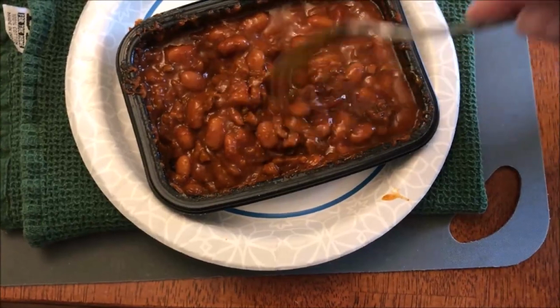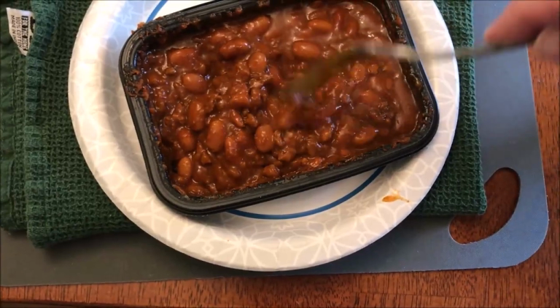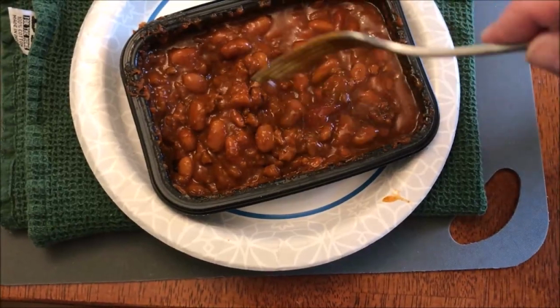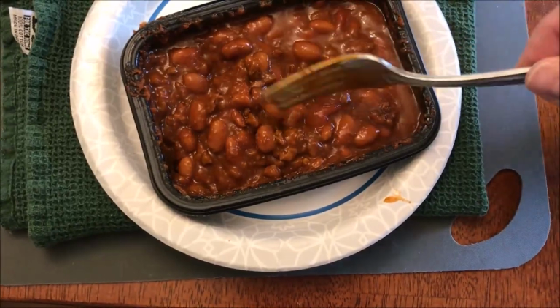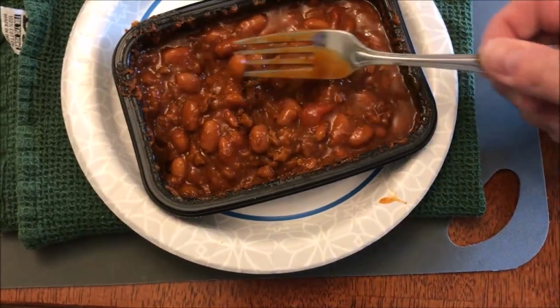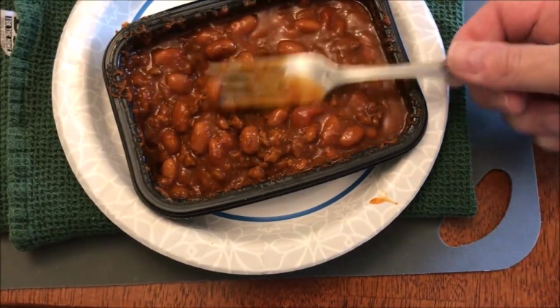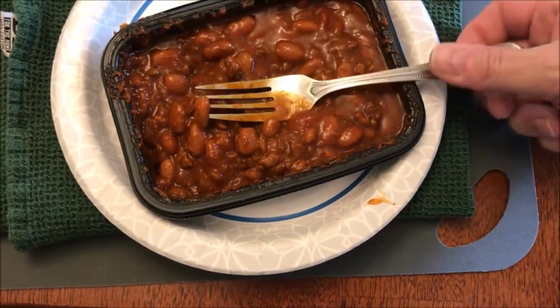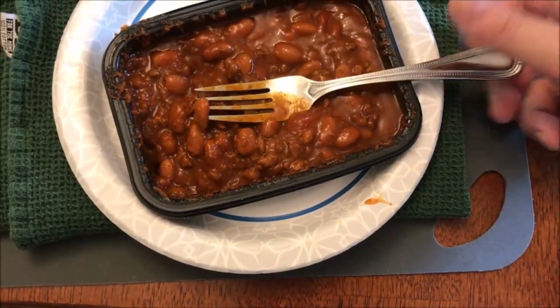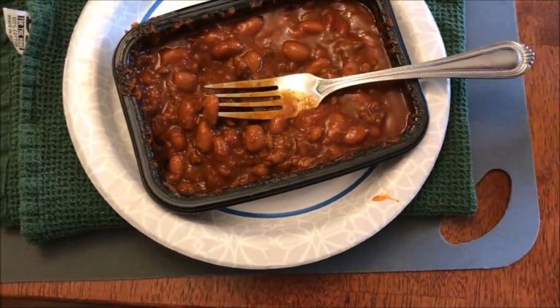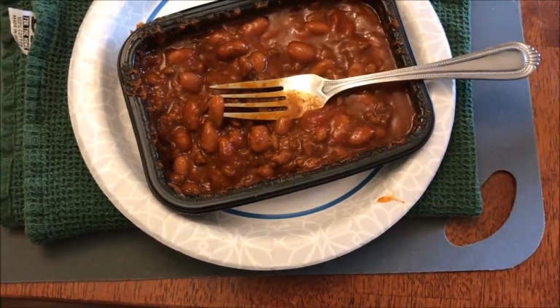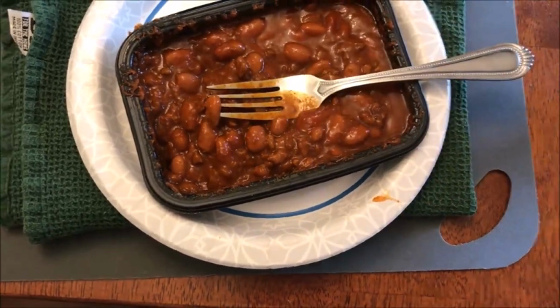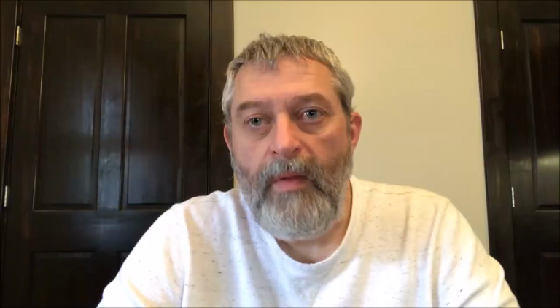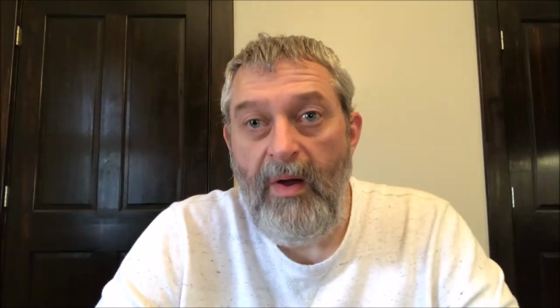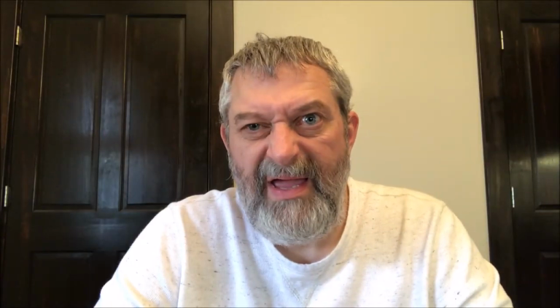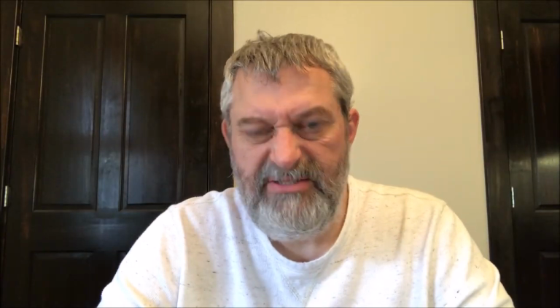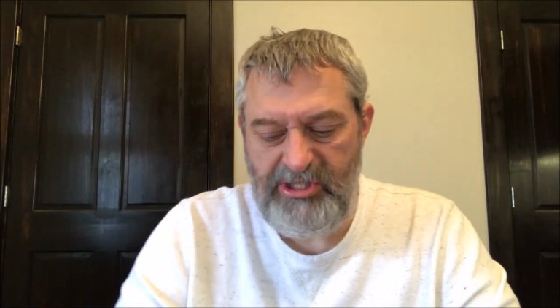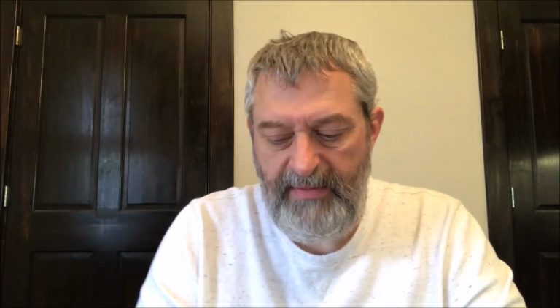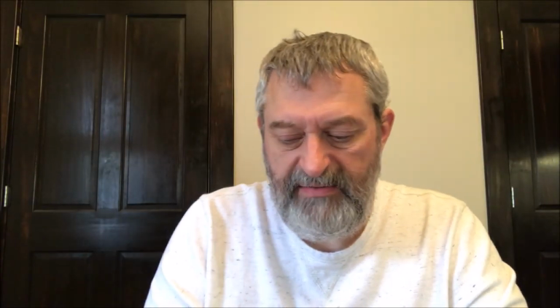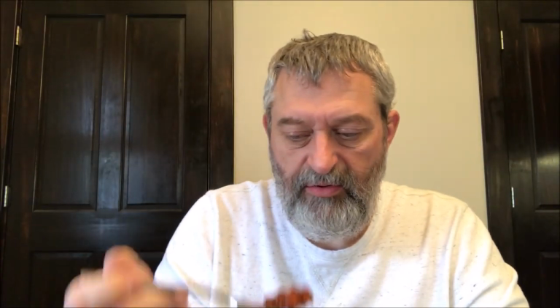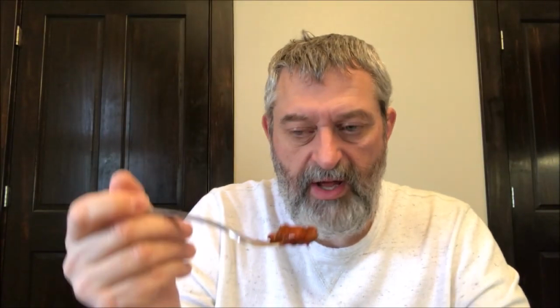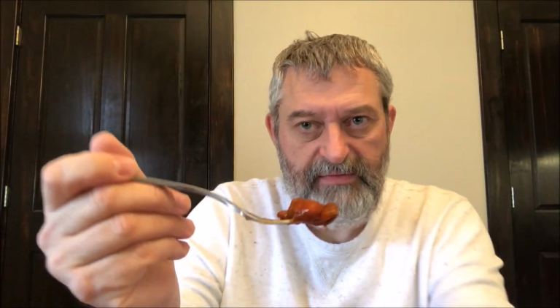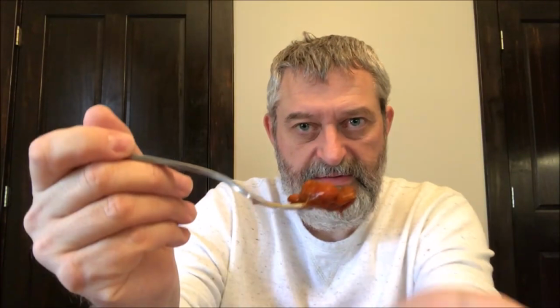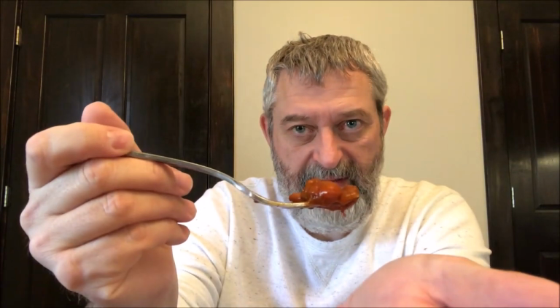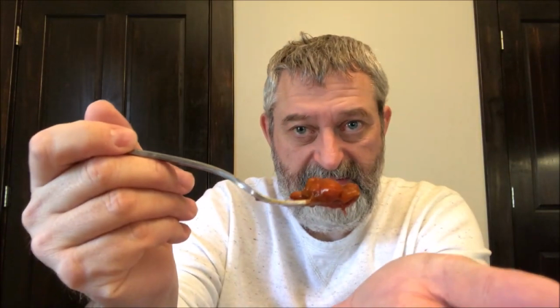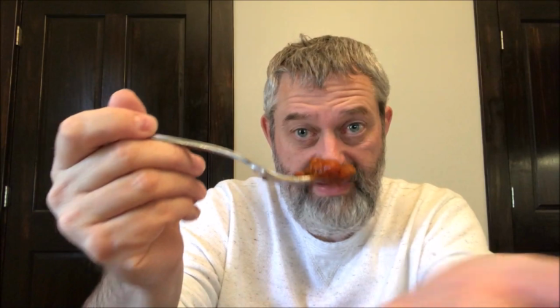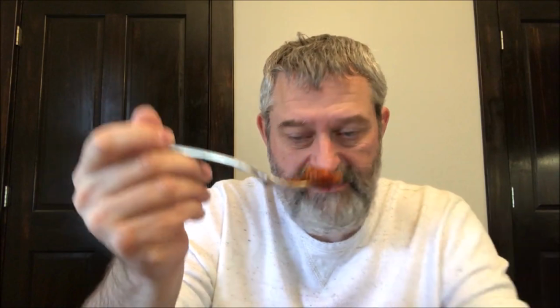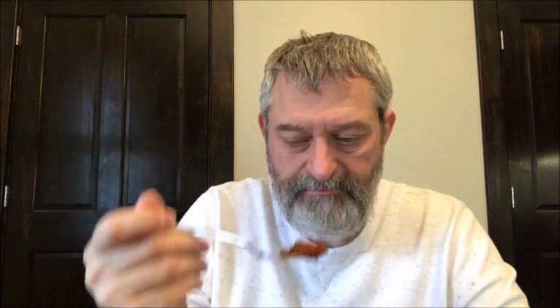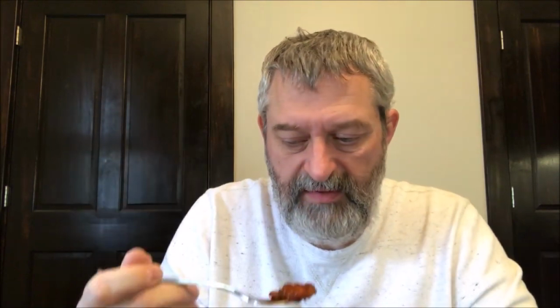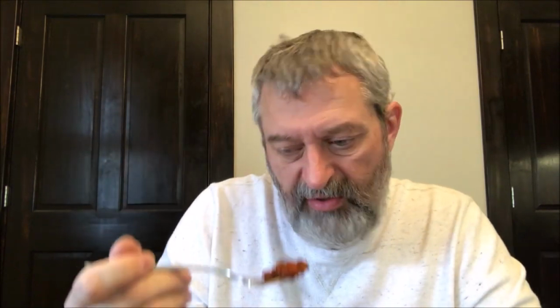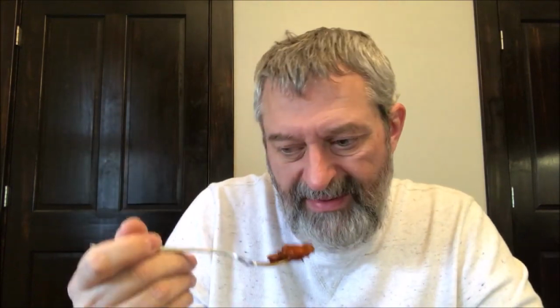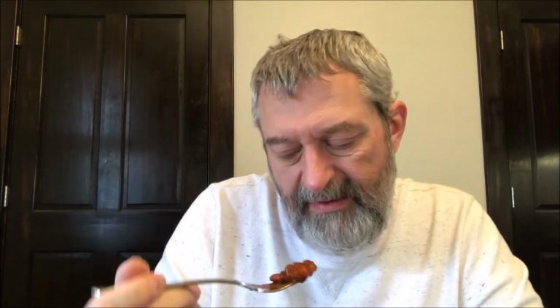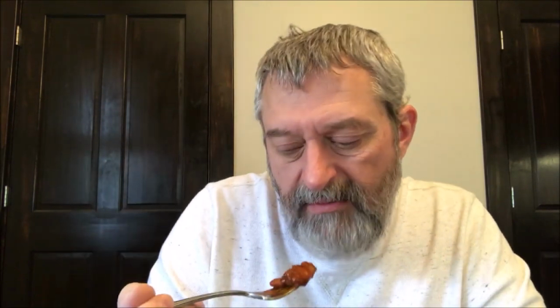I'm going to let this cool off for a minute. Okay, here's the bite — it's got beans and turkey meat in it.